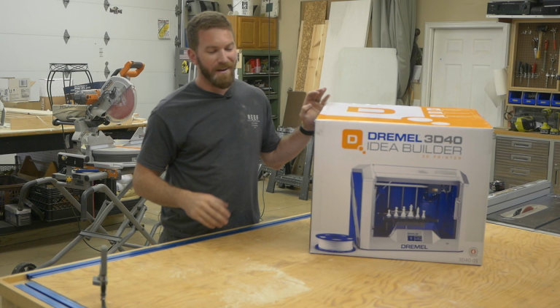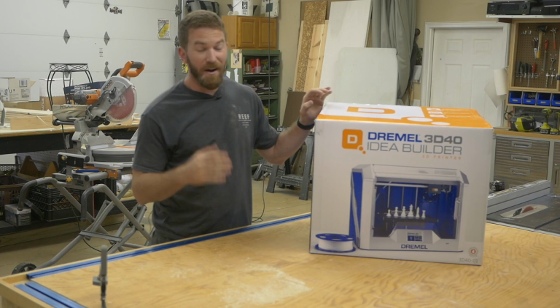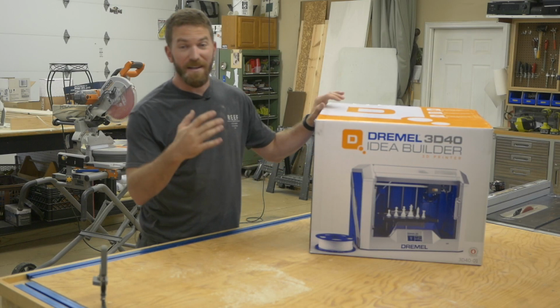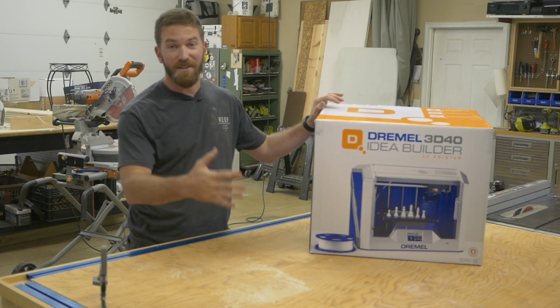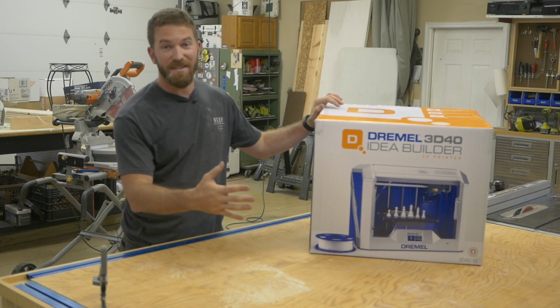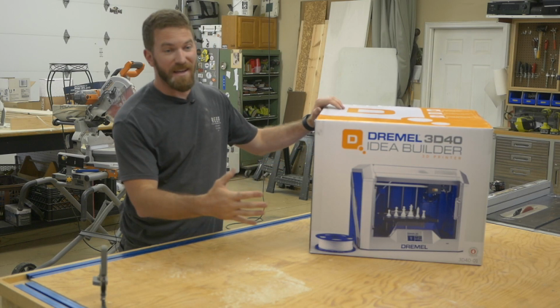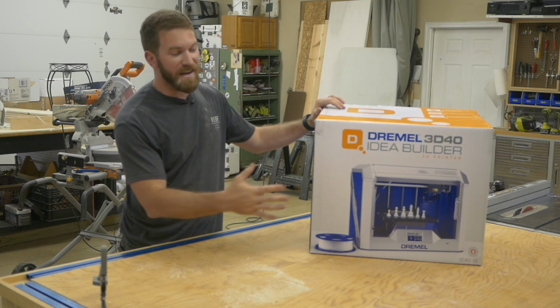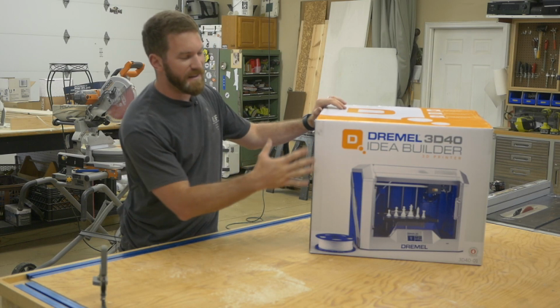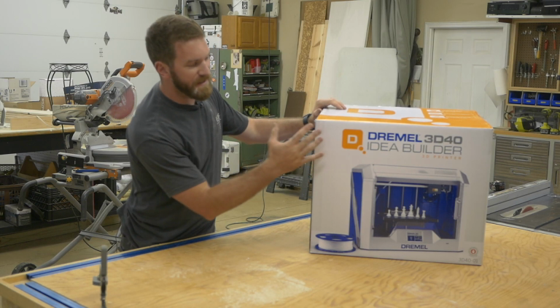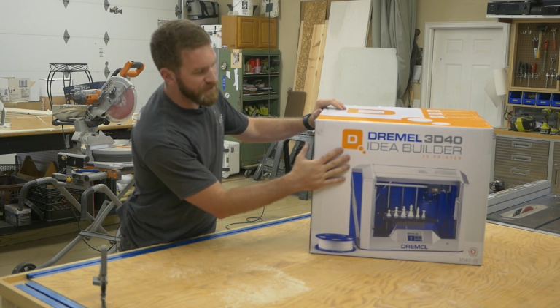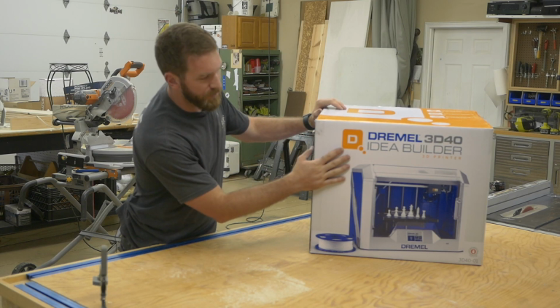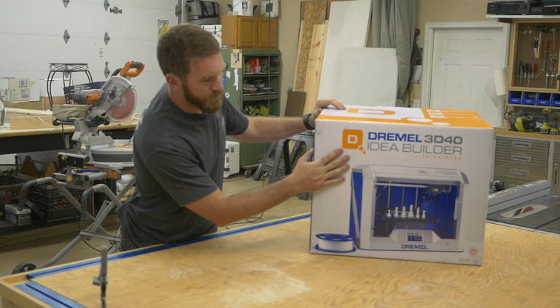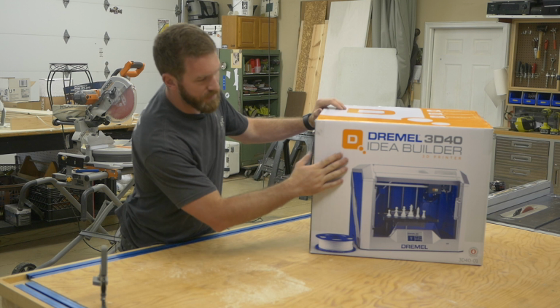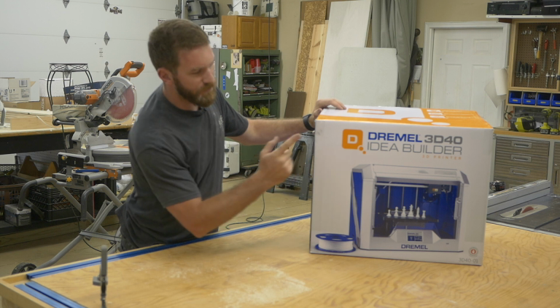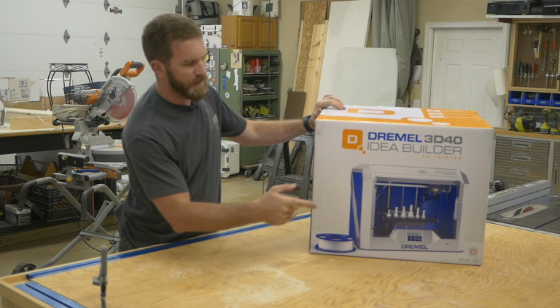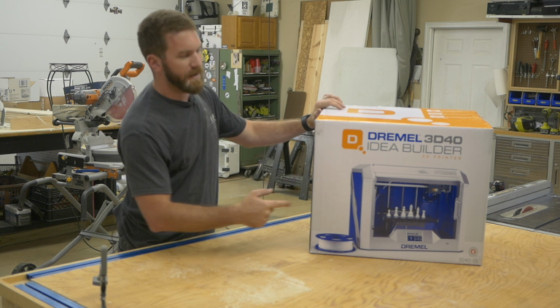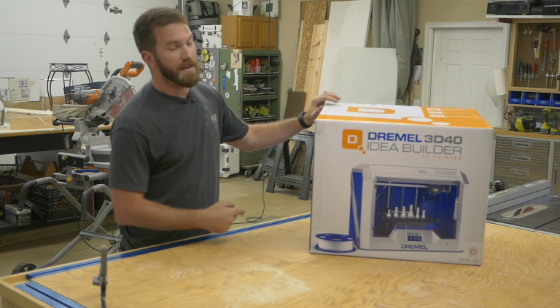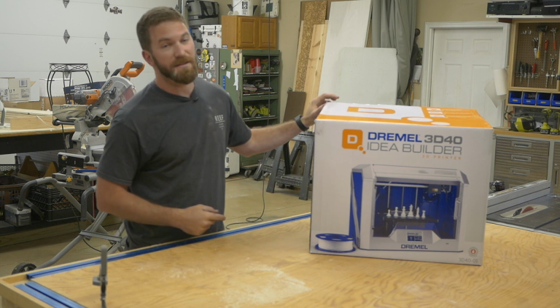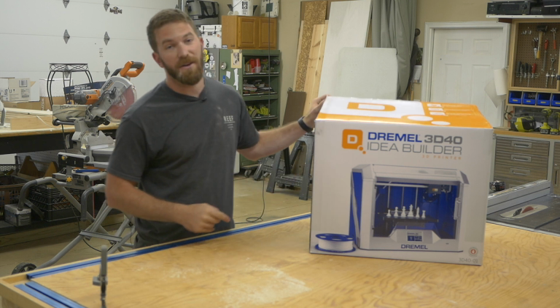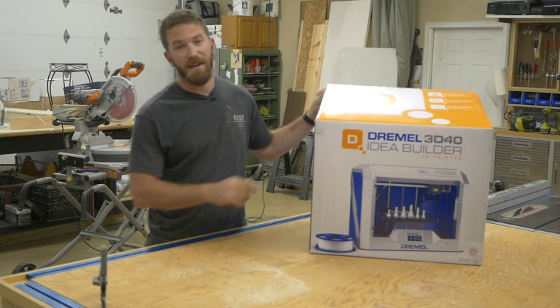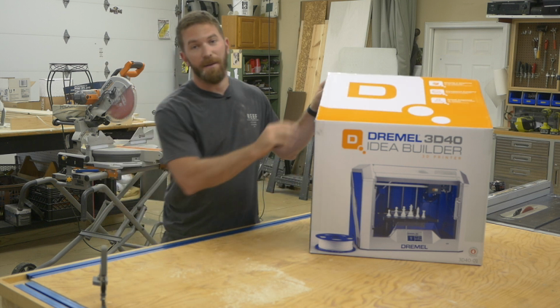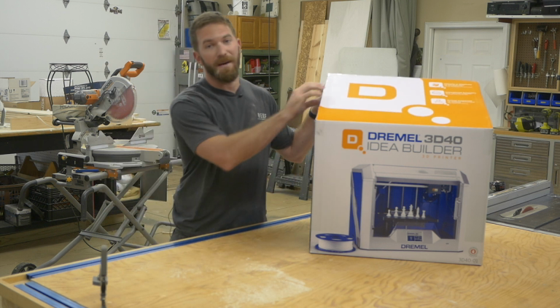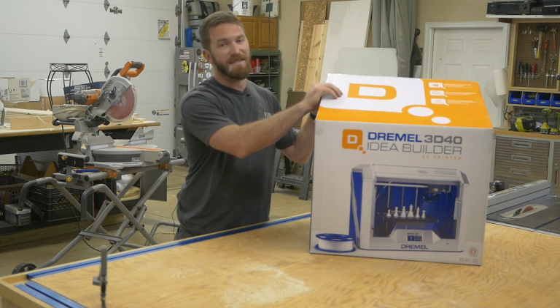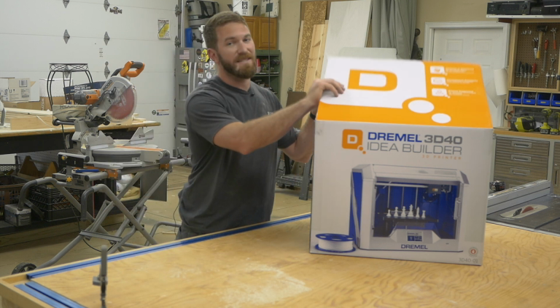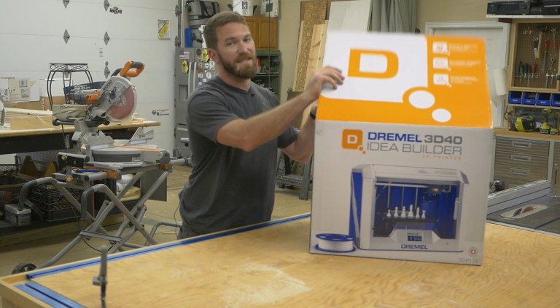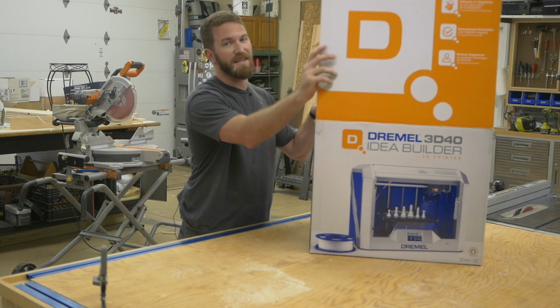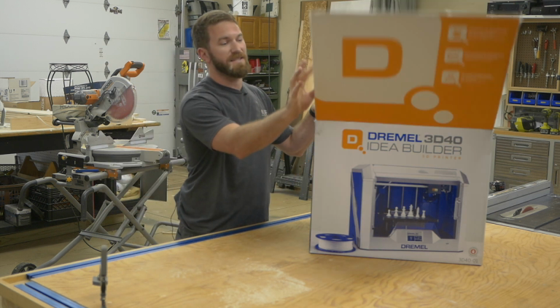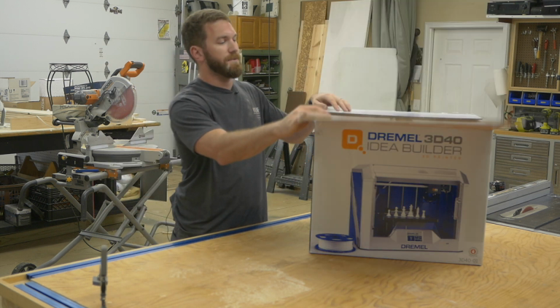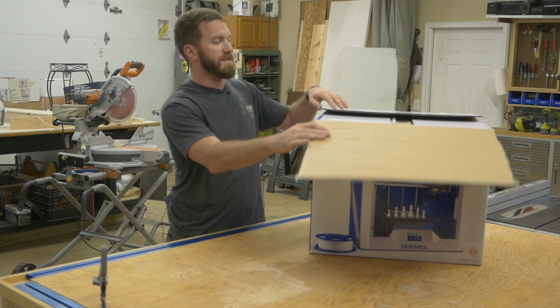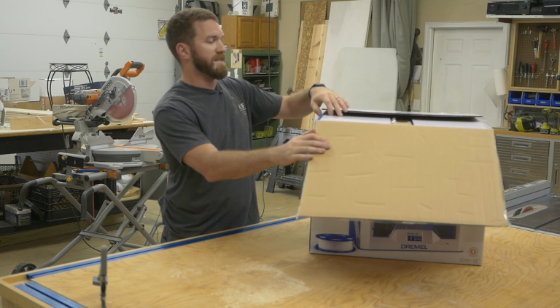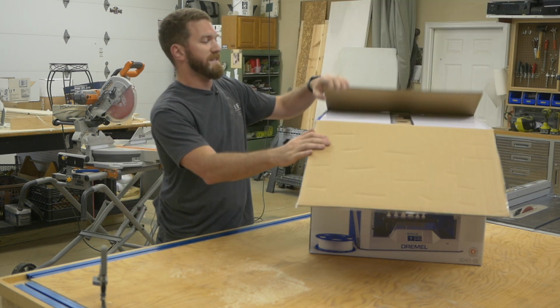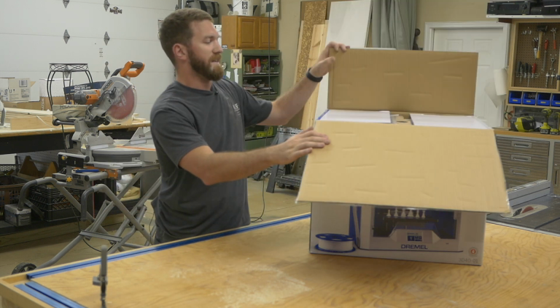Alright, so I just got in the Dremel 3D40. Let's go ahead and unbox this thing and see what's inside.